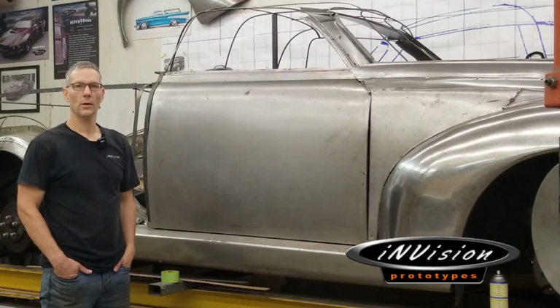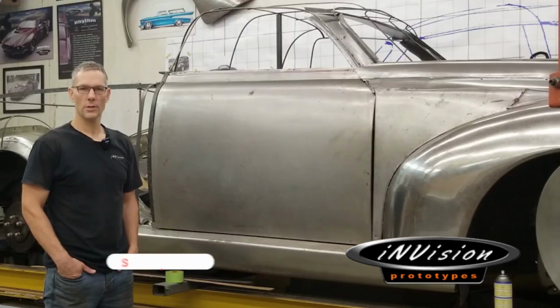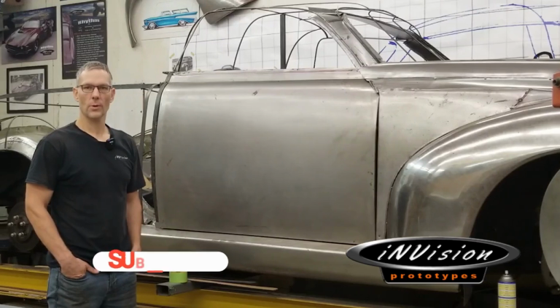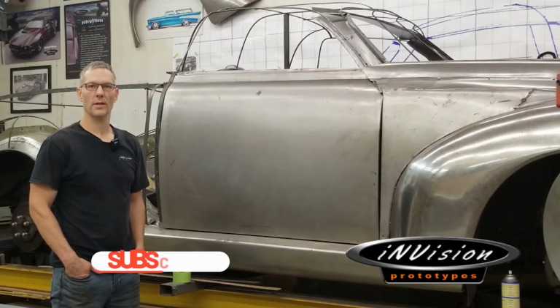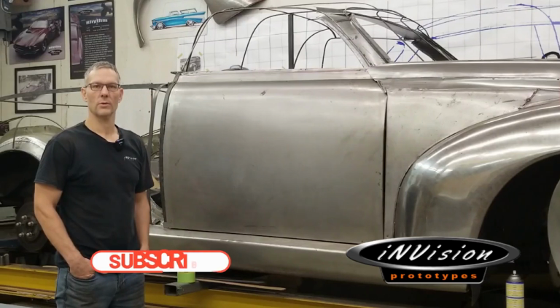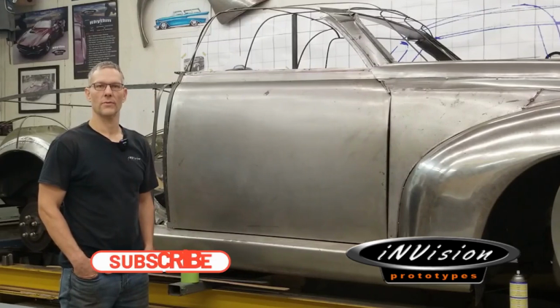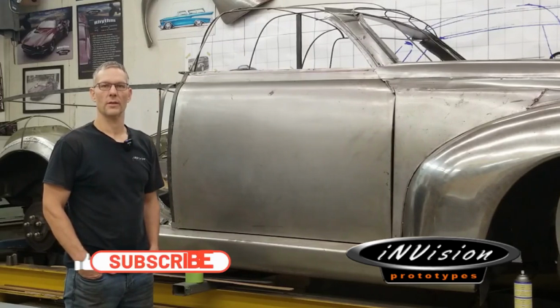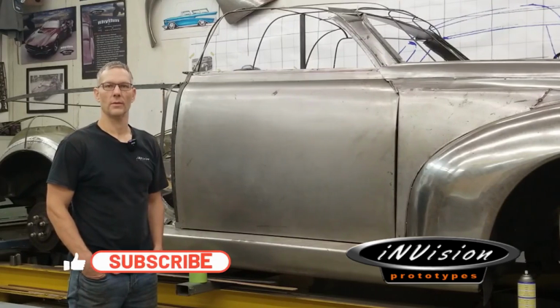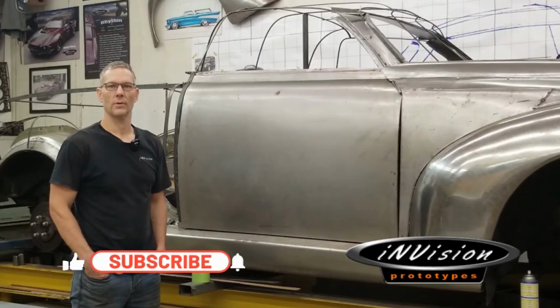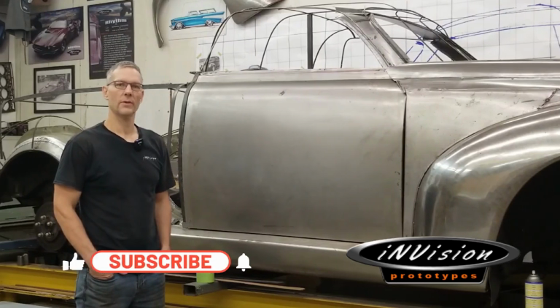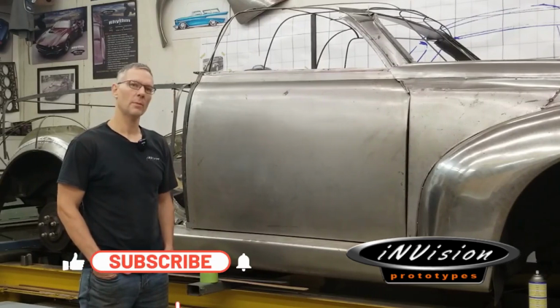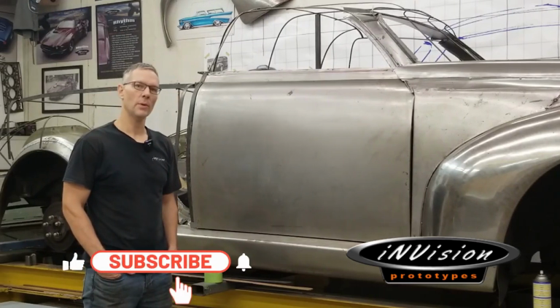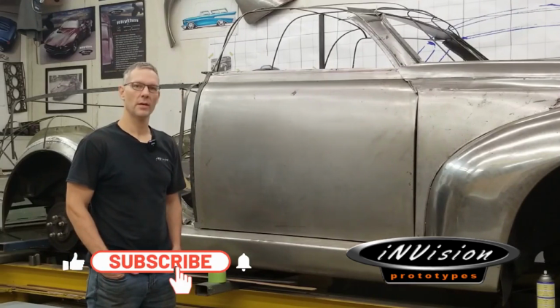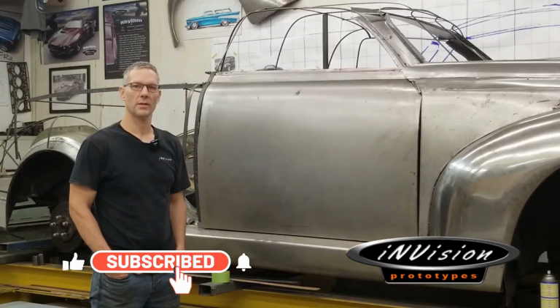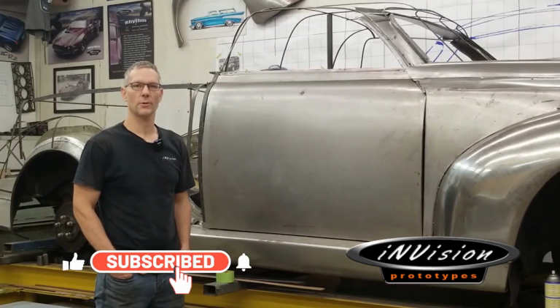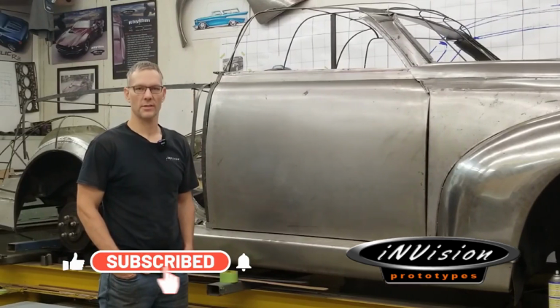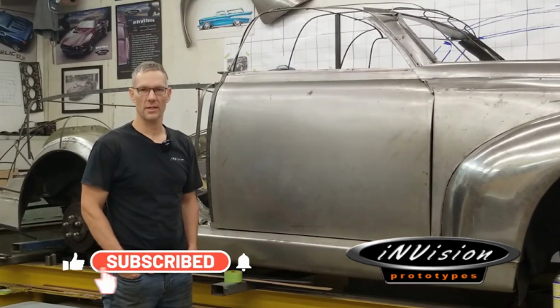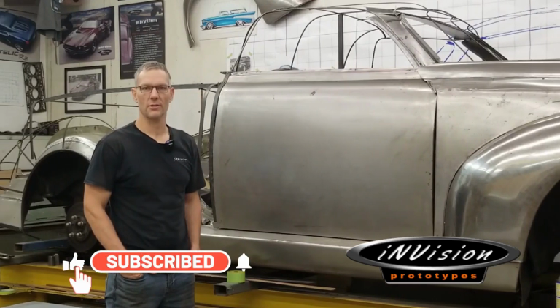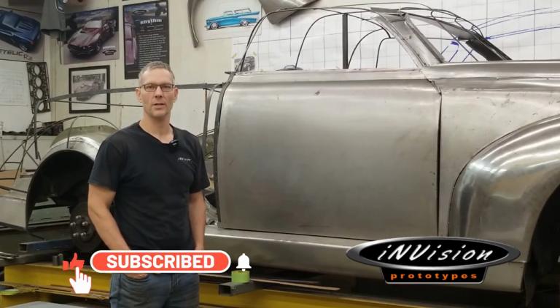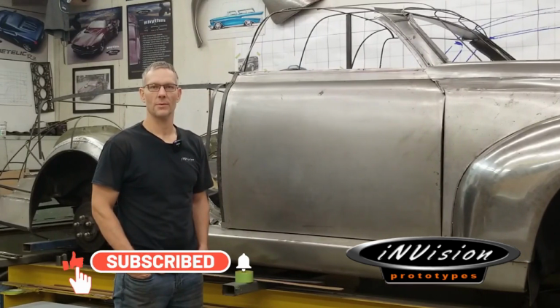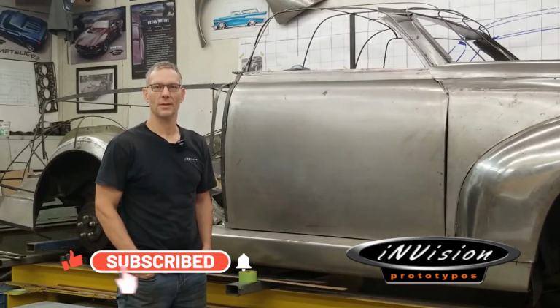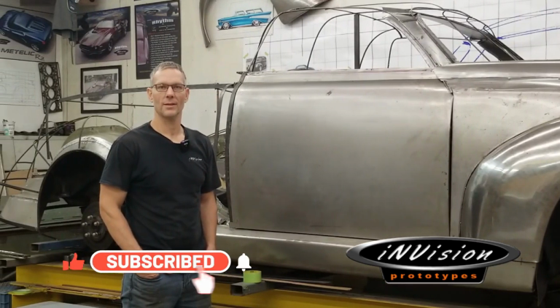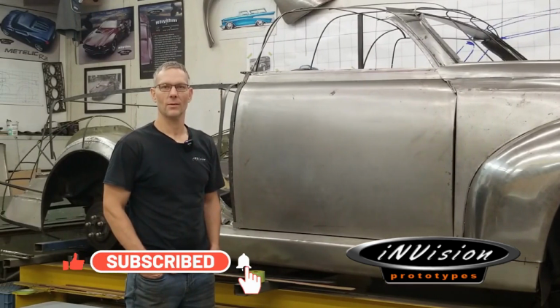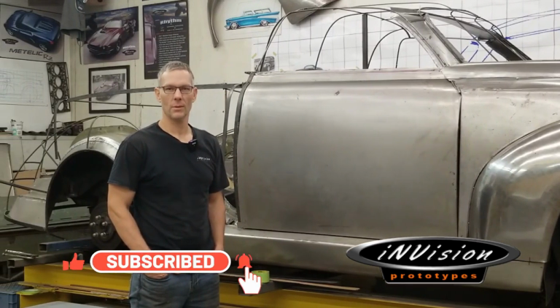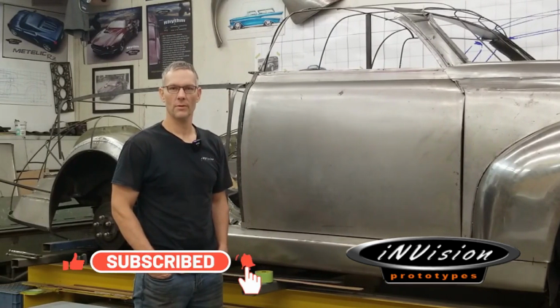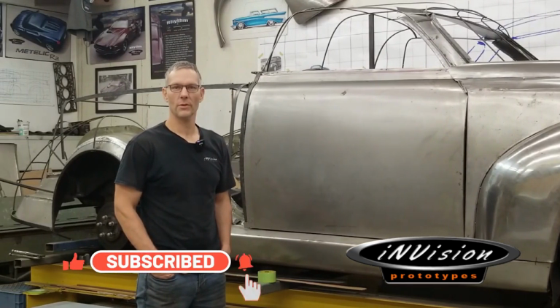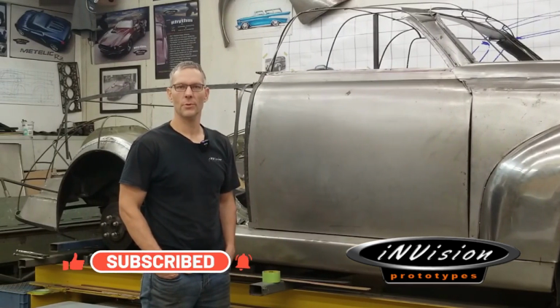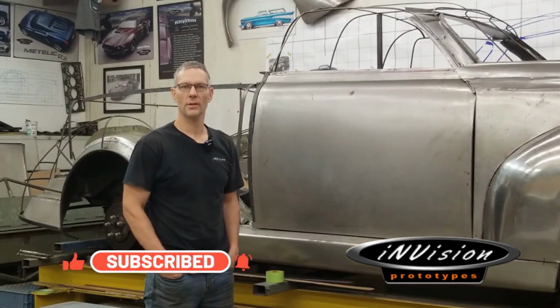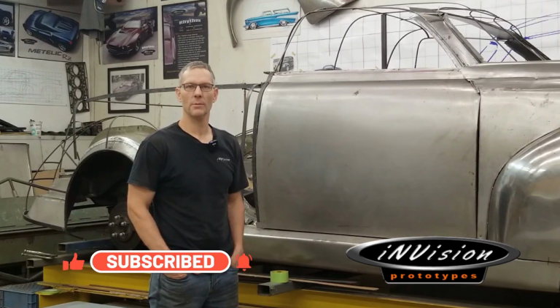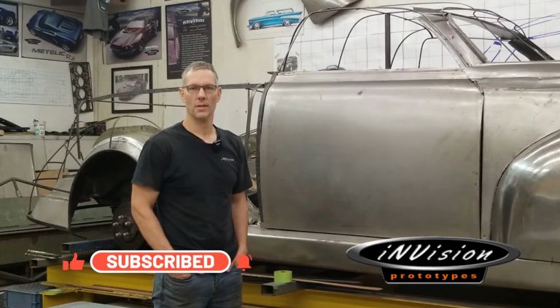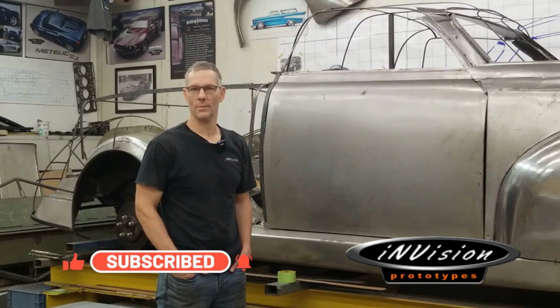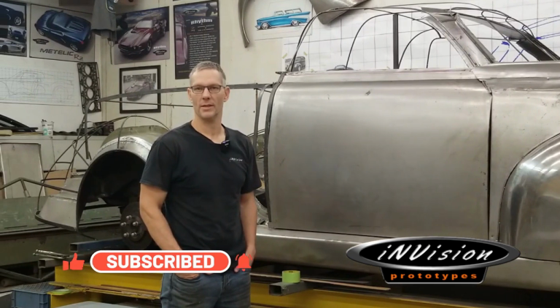Who said working out wasn't fun? With every coming week this truck is getting into shape. Welcome to InVision Prototypes, I'm Nick.